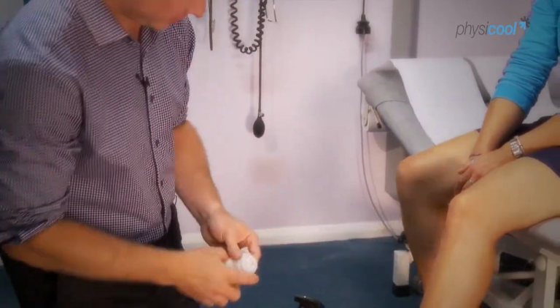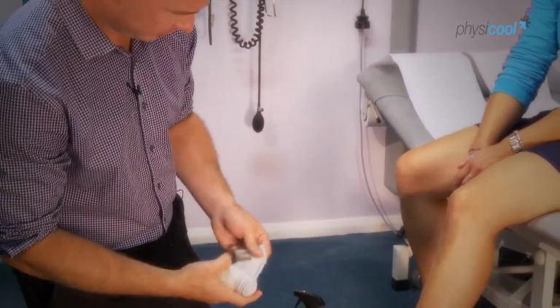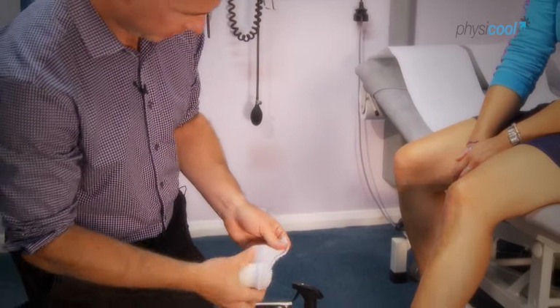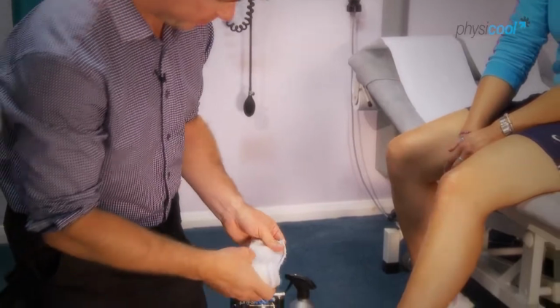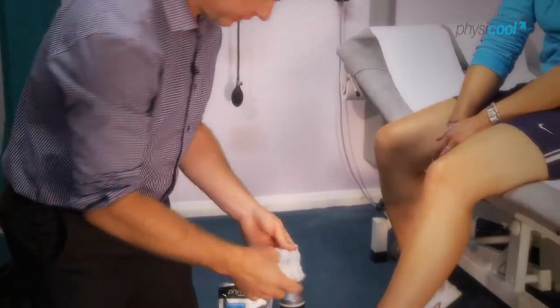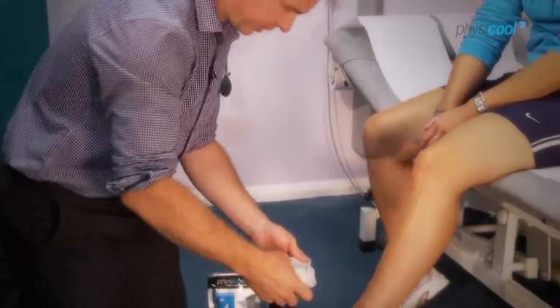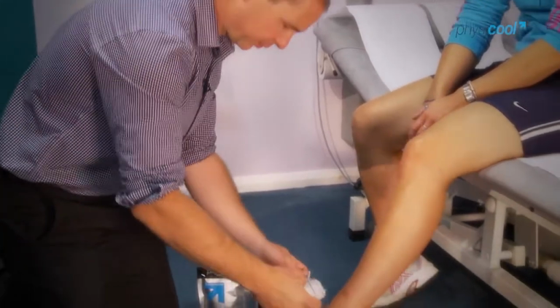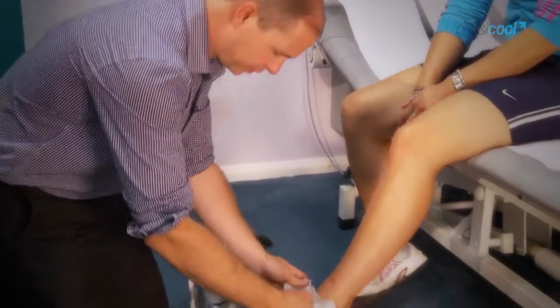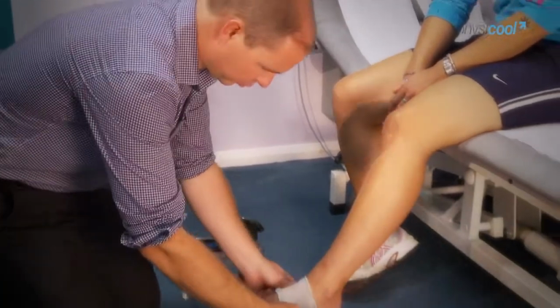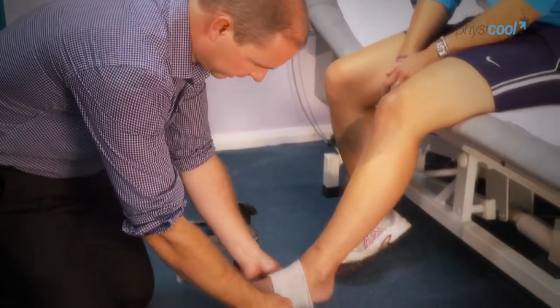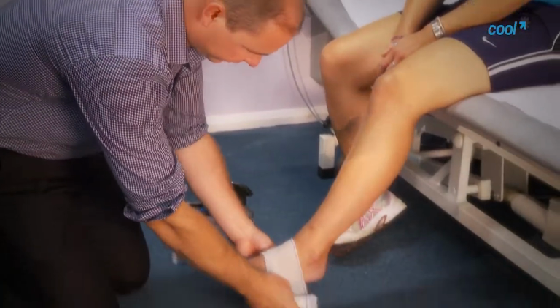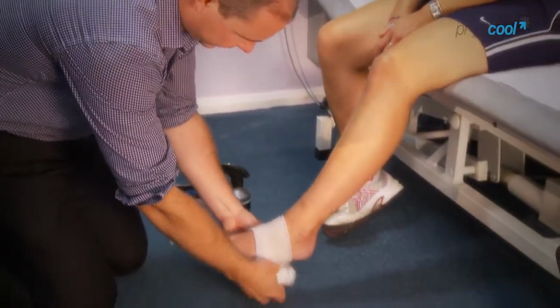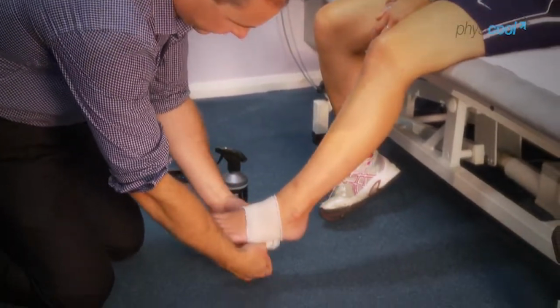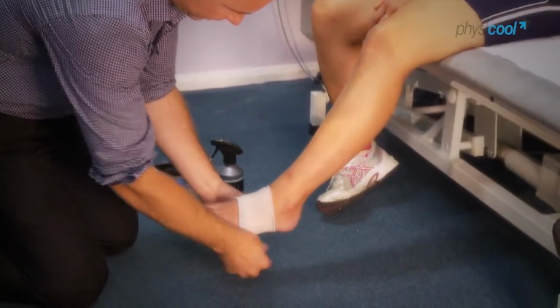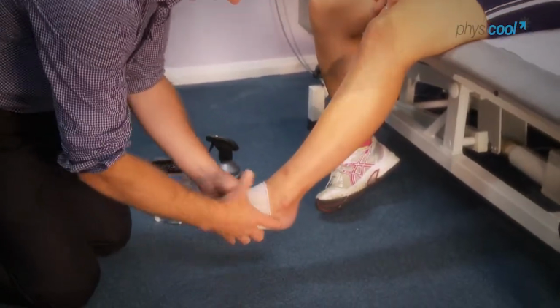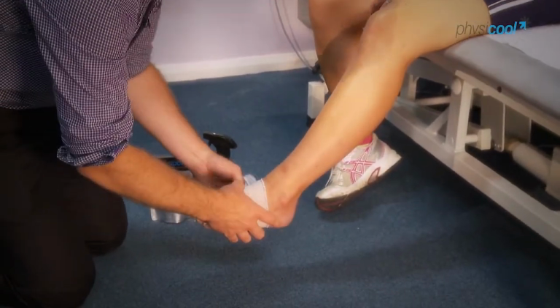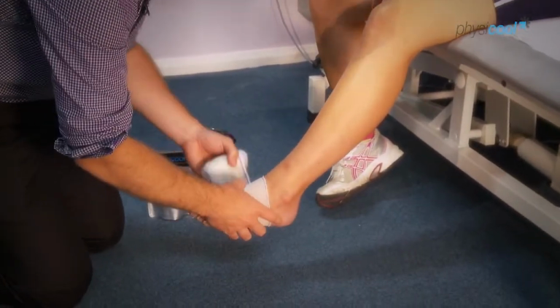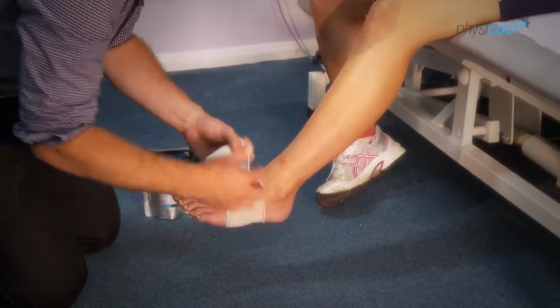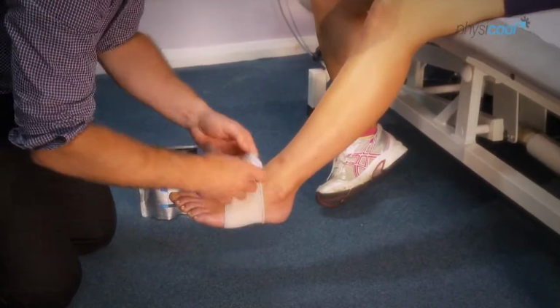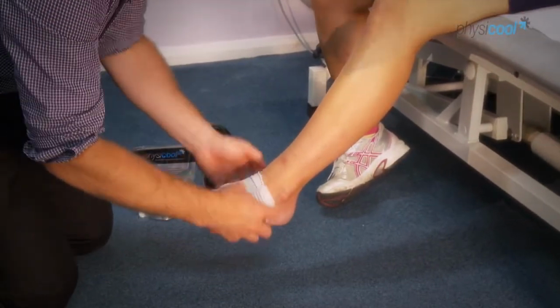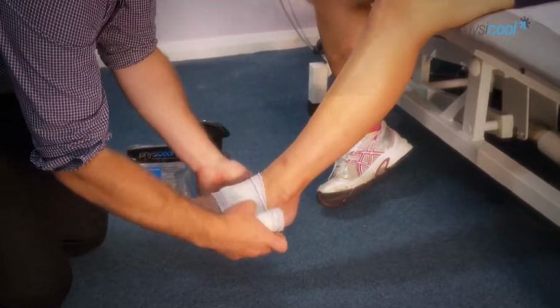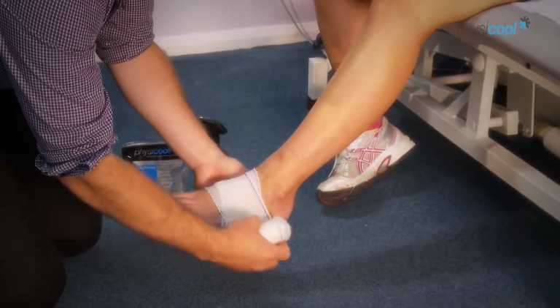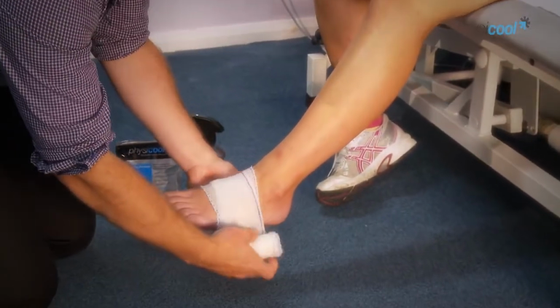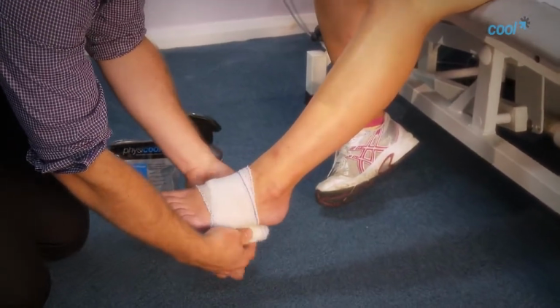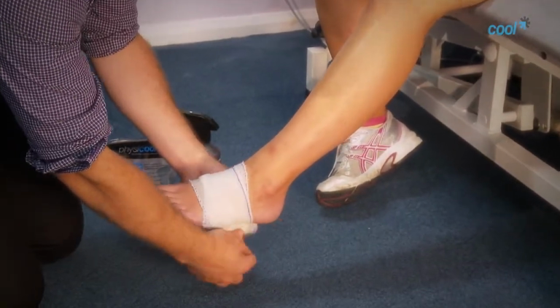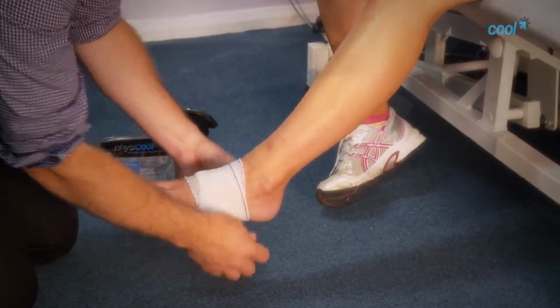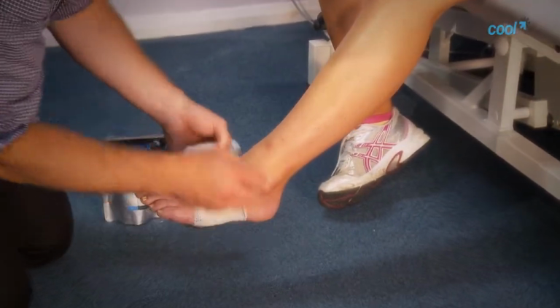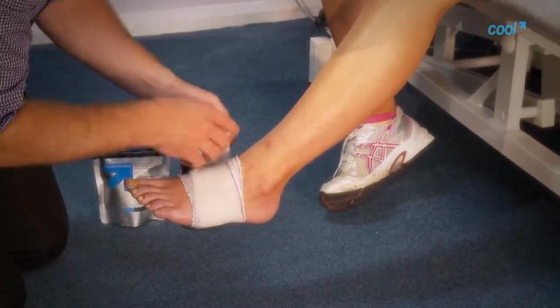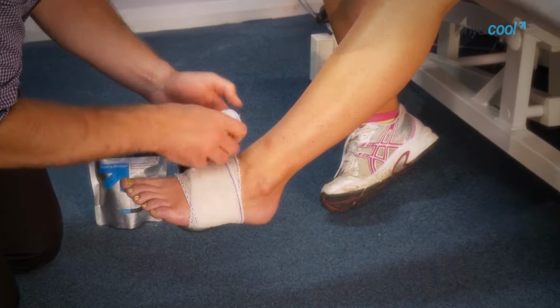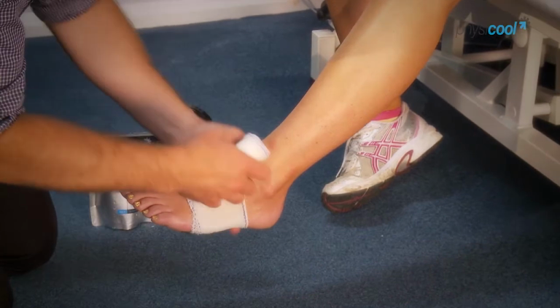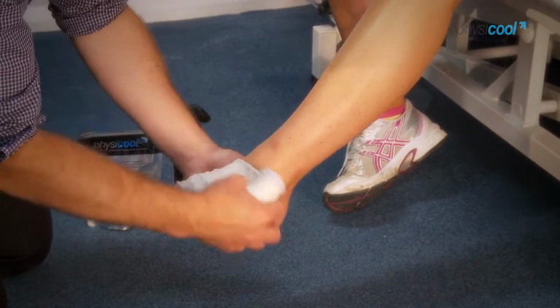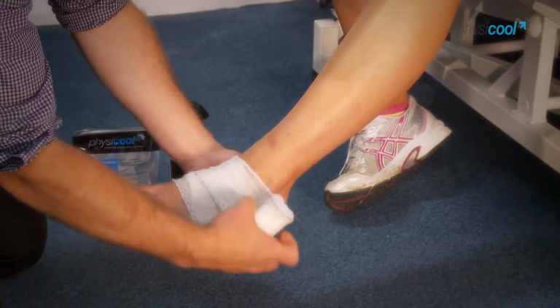It works by pulling the heat away, not trying to drive the cold in. So it's bringing blood to the area, which helps to speed up the healing.